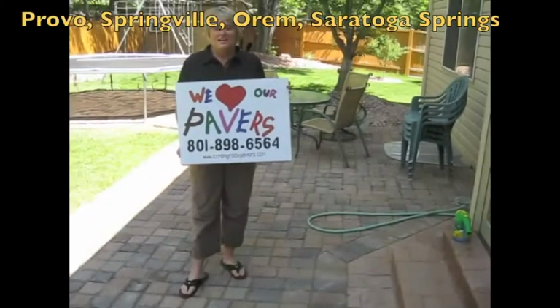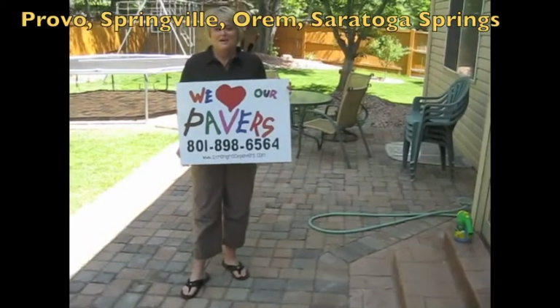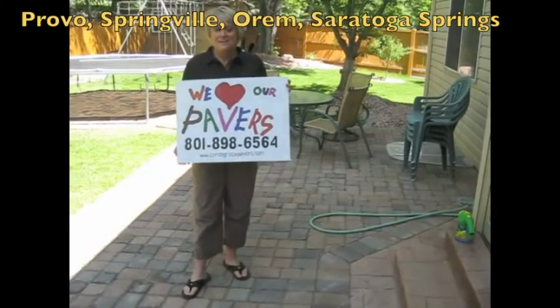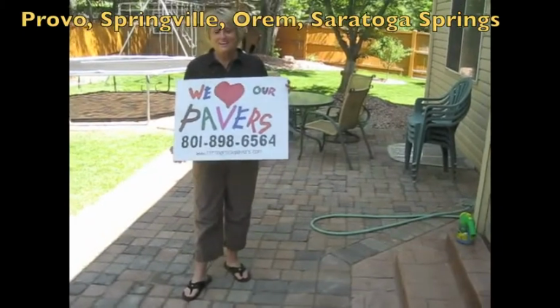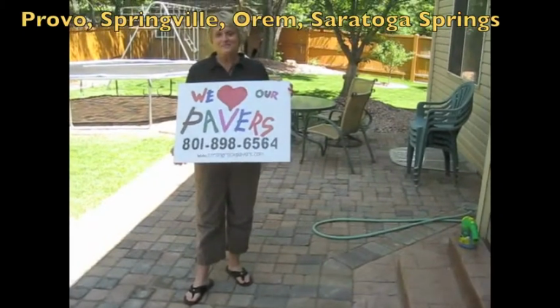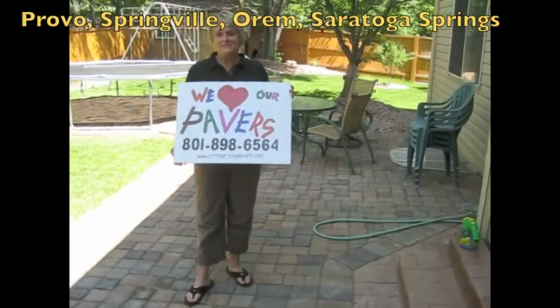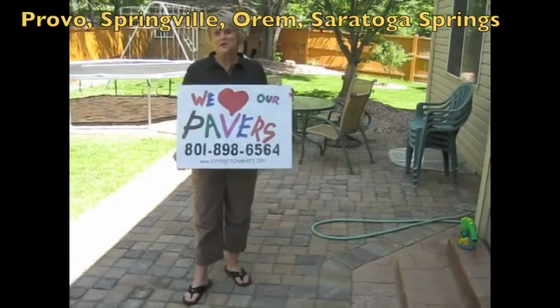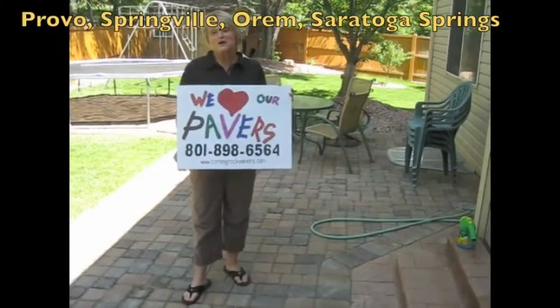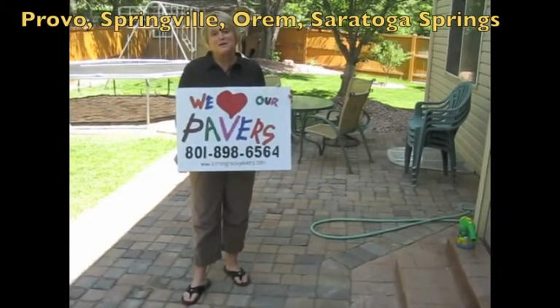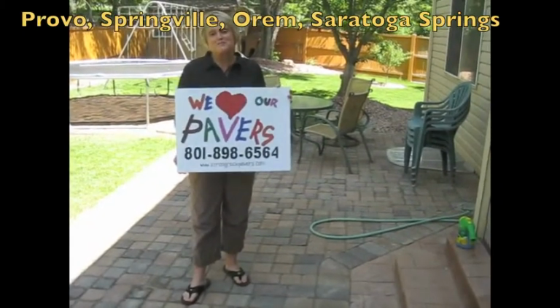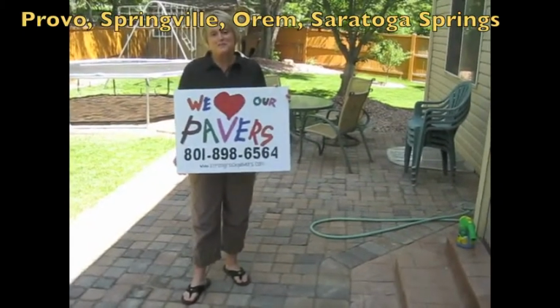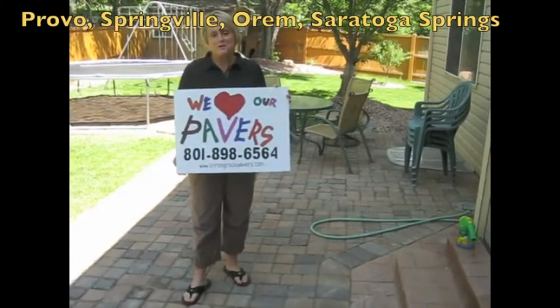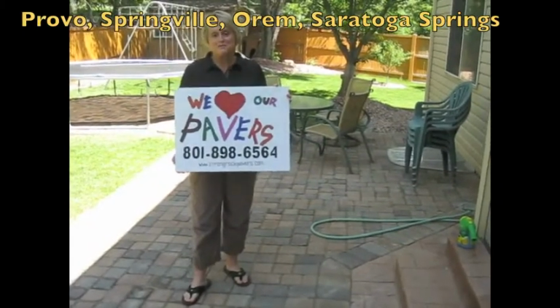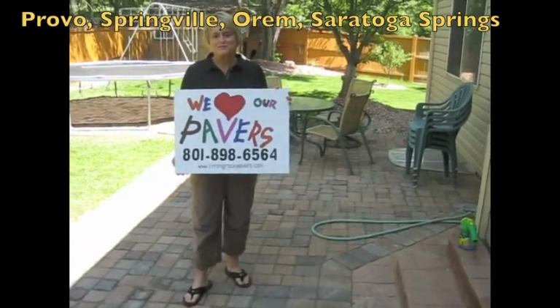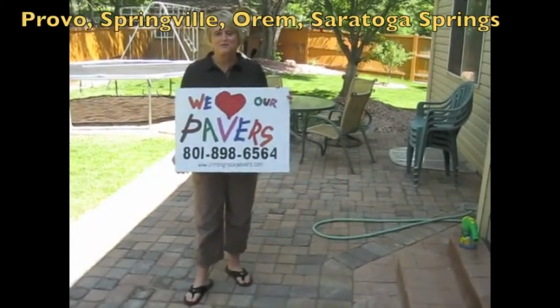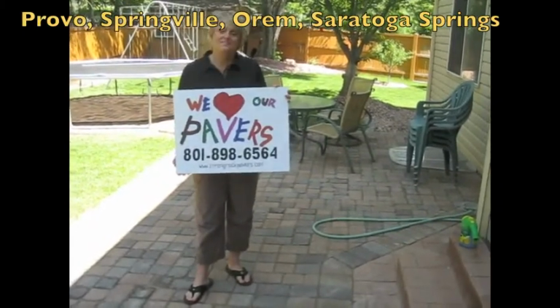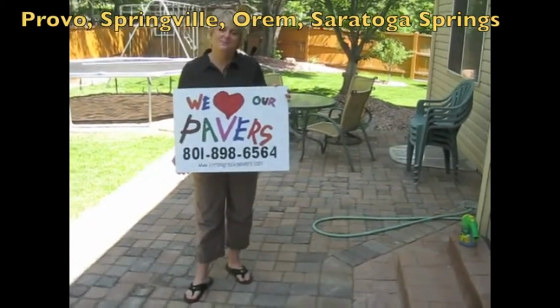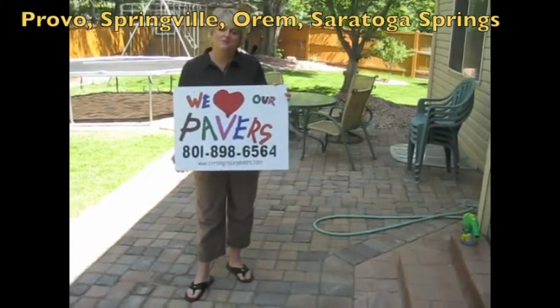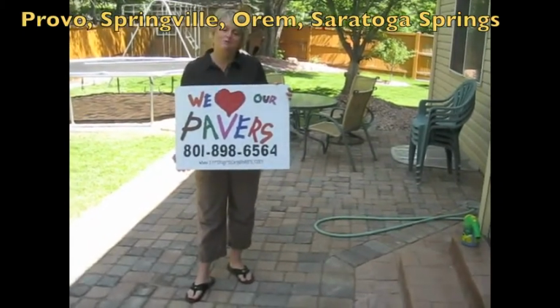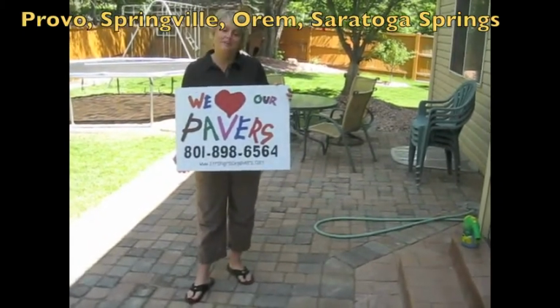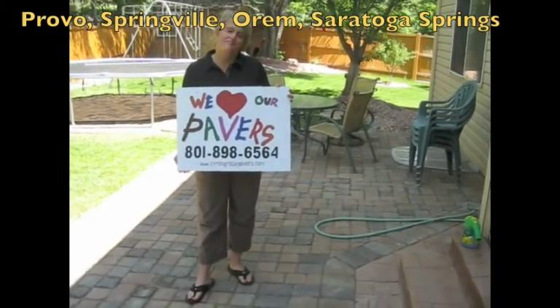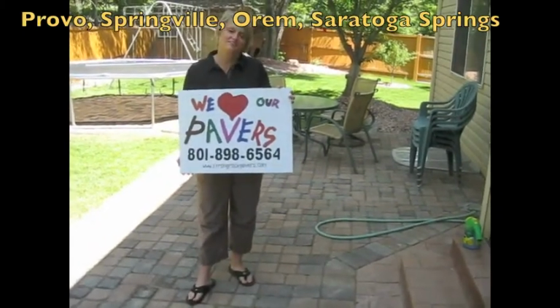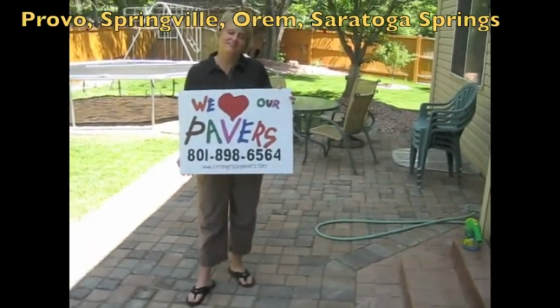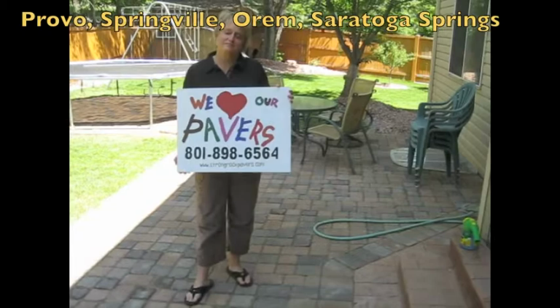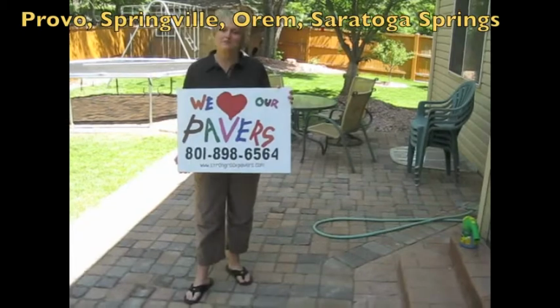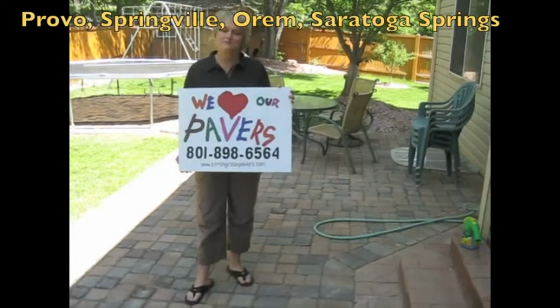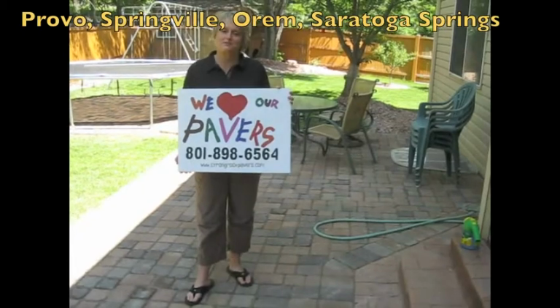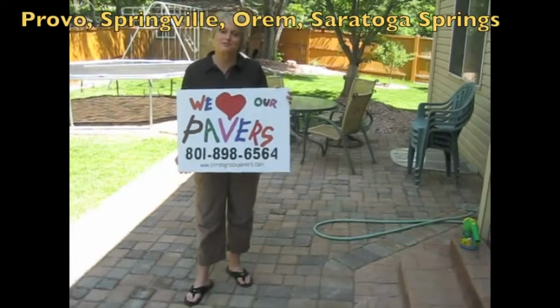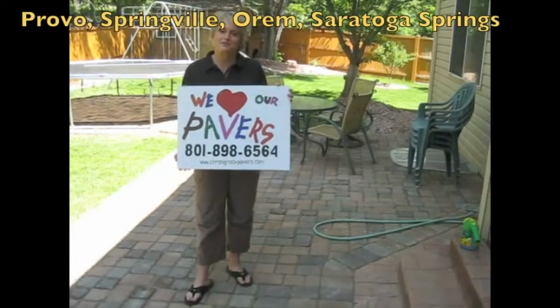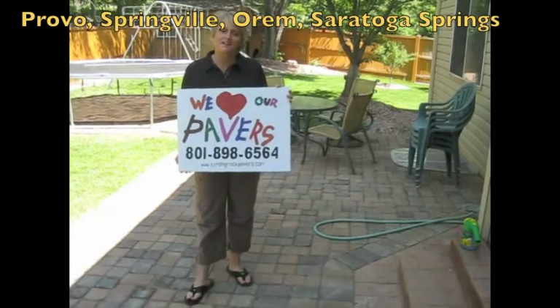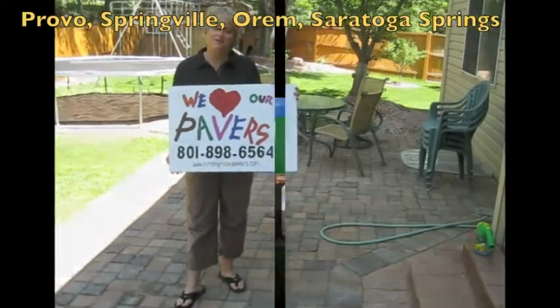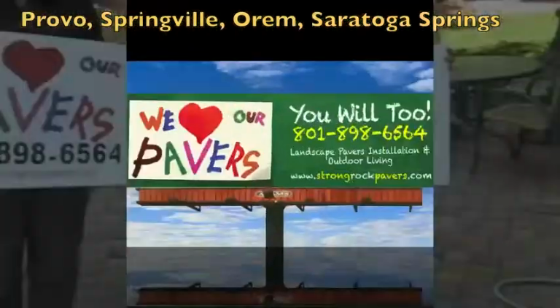We had Strong Rock Pavers put in our pavers for us, and they were quick and efficient. The price was great. We would highly recommend.